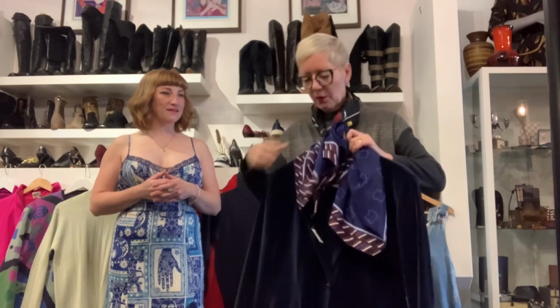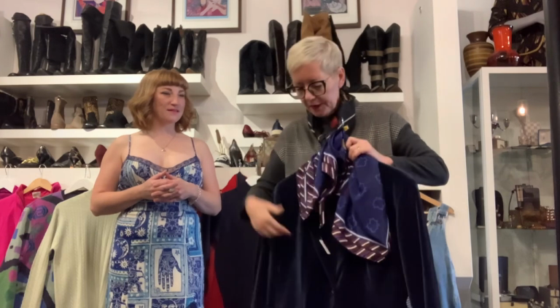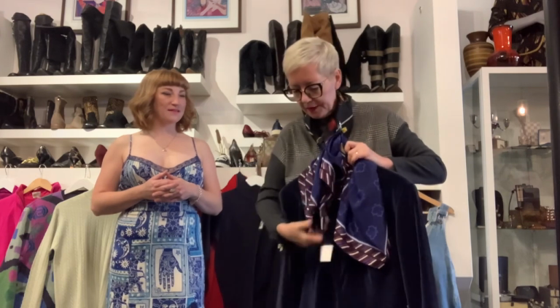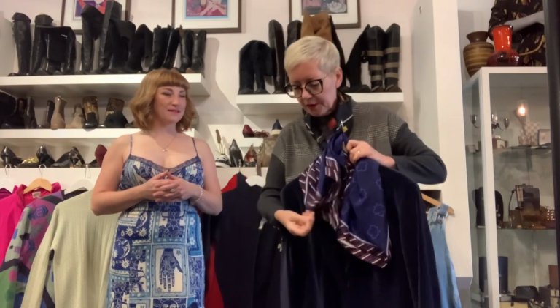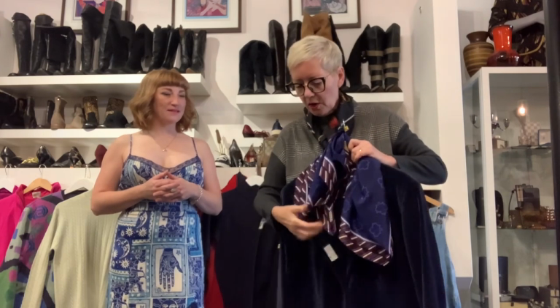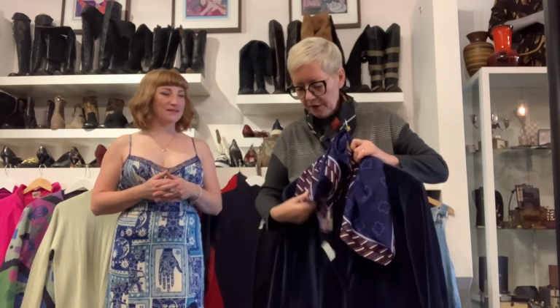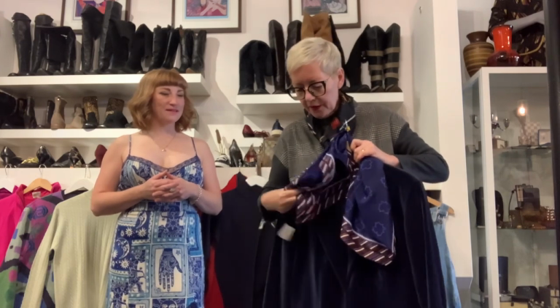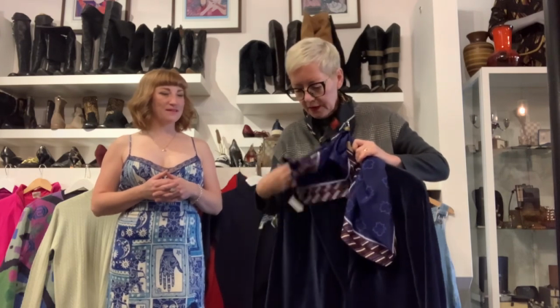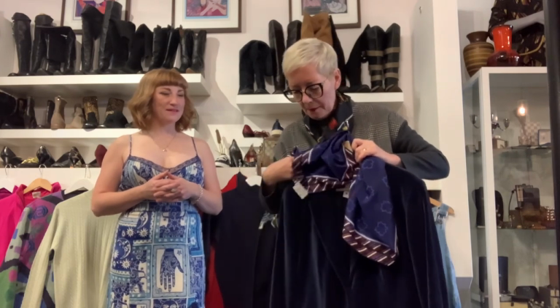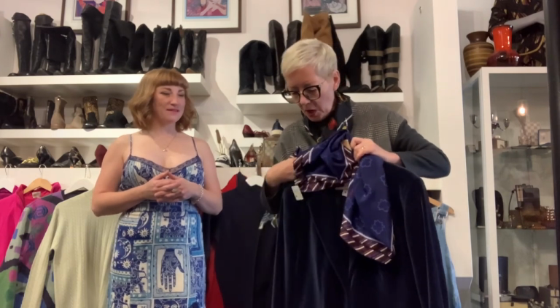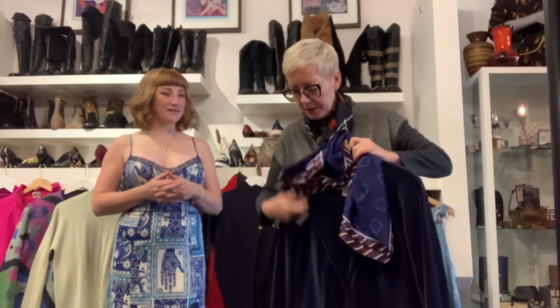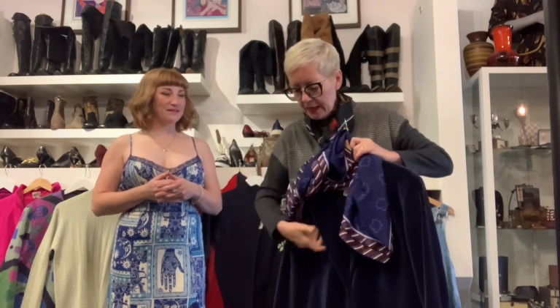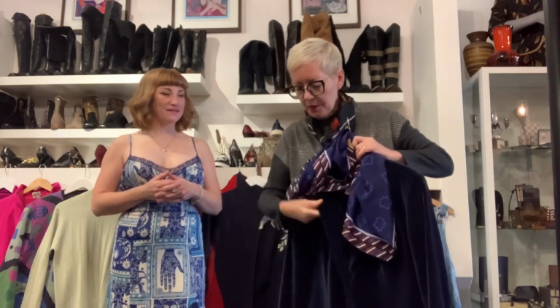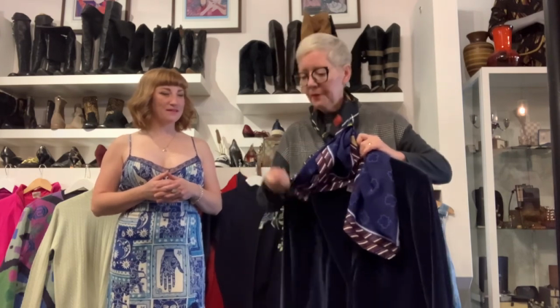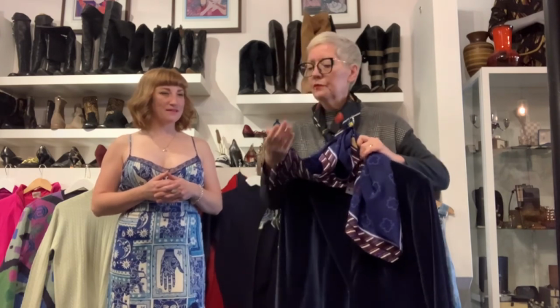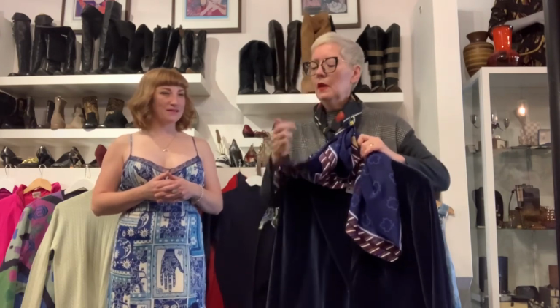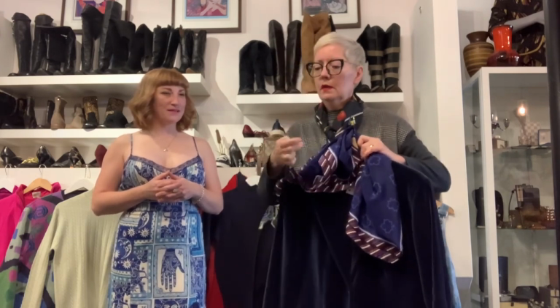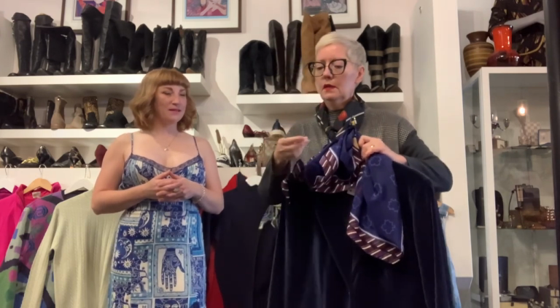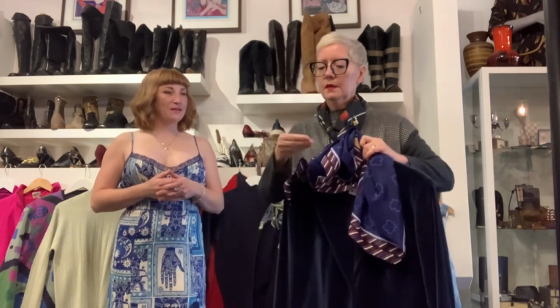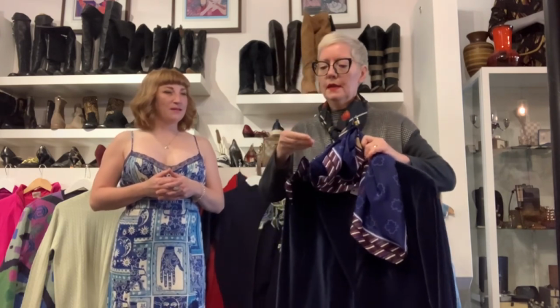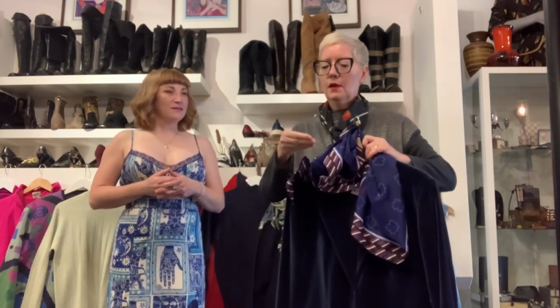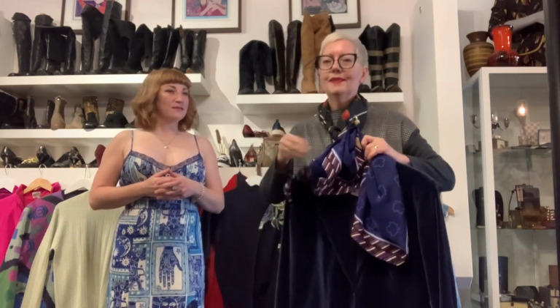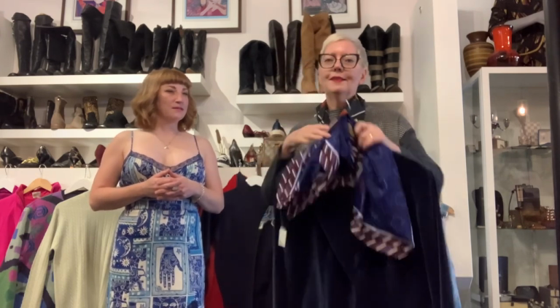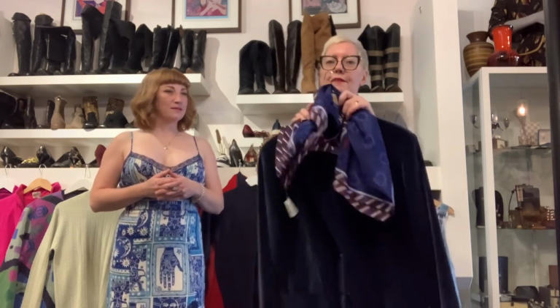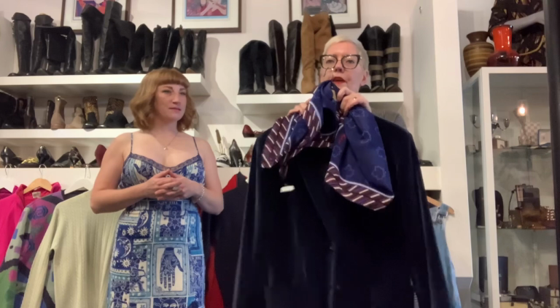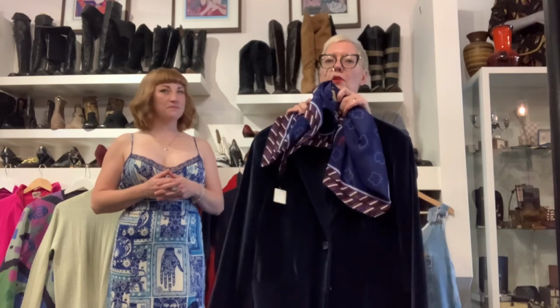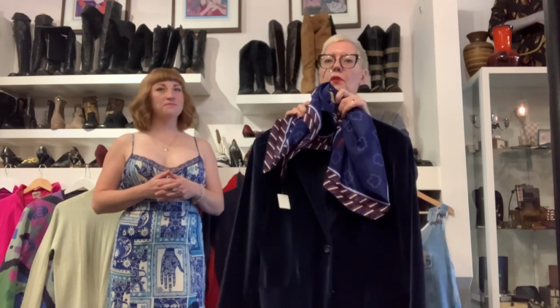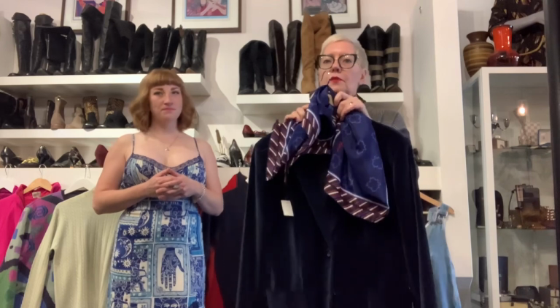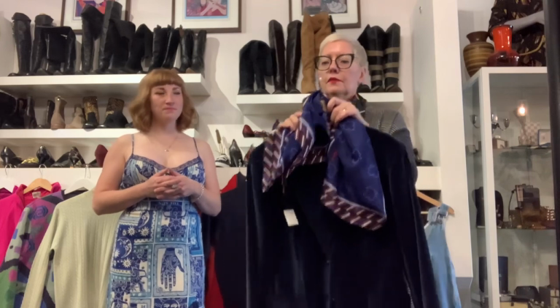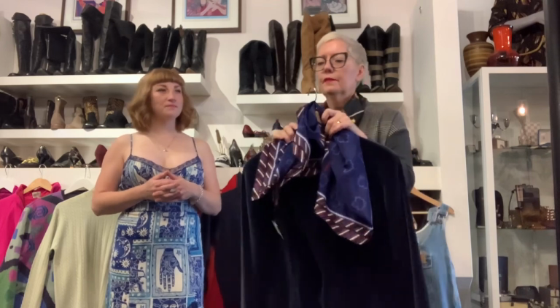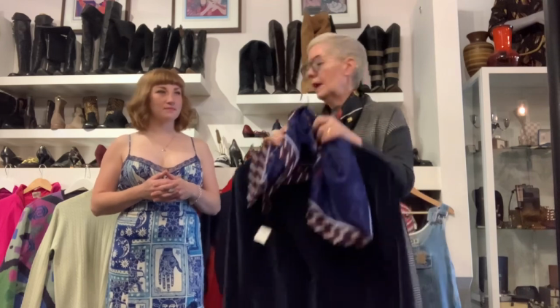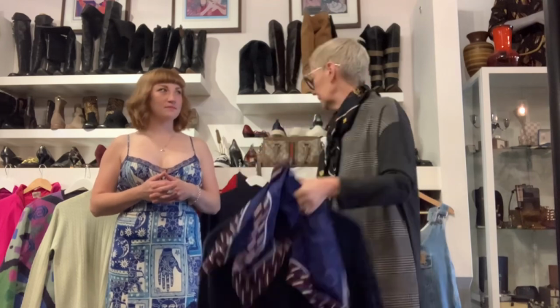So this scarf is marked down — it is now $65. Fabulous.